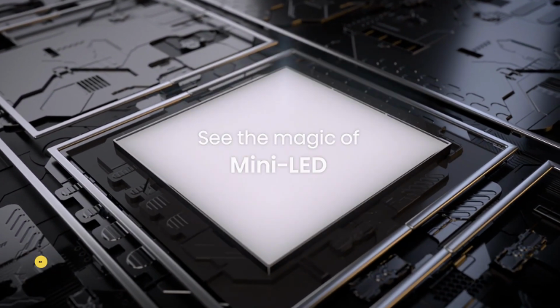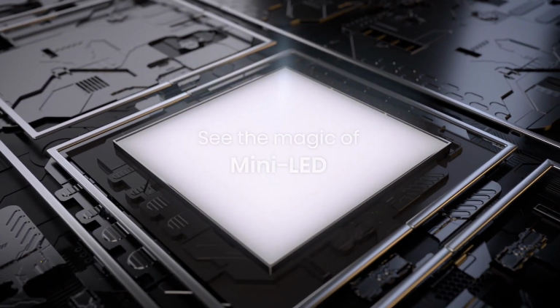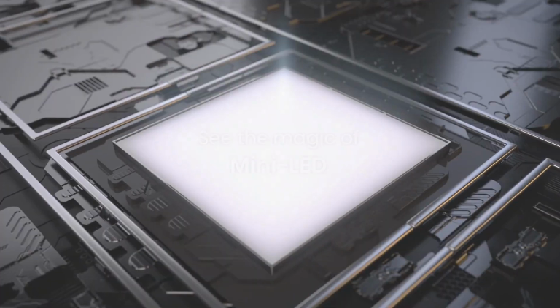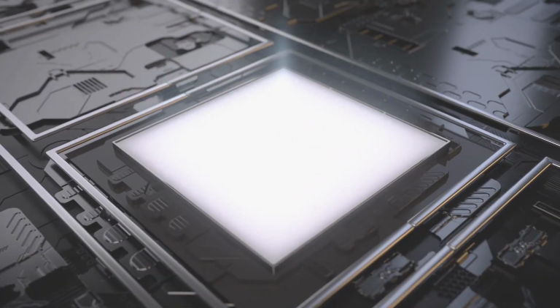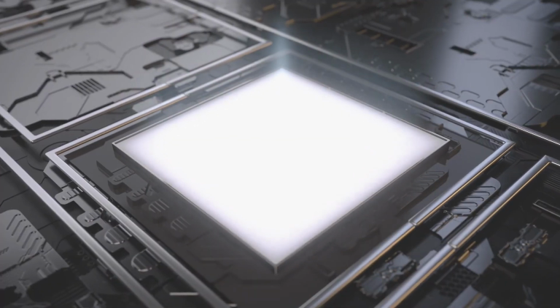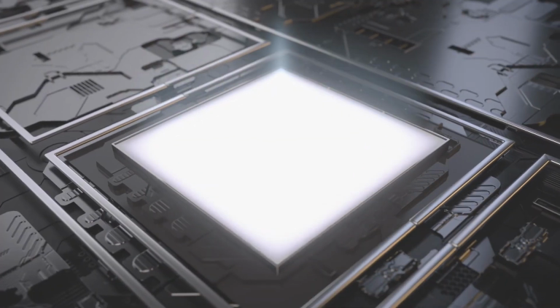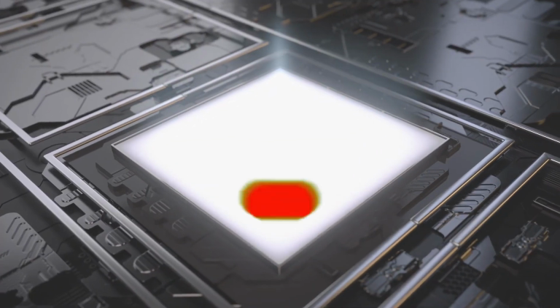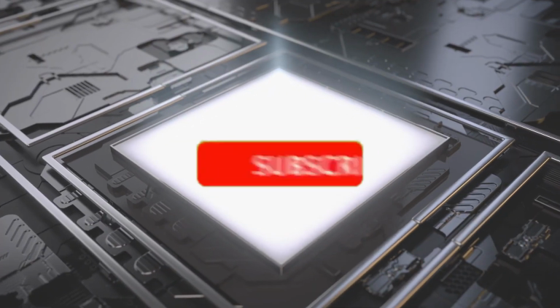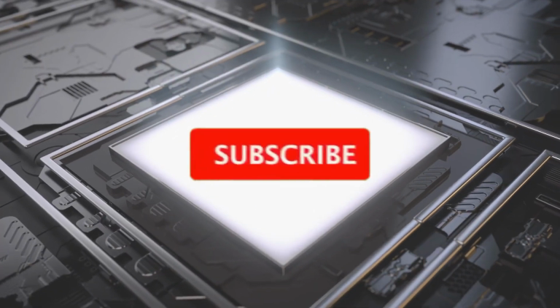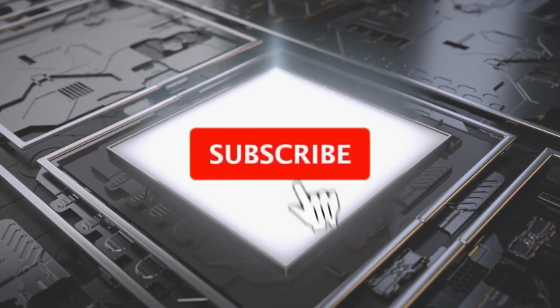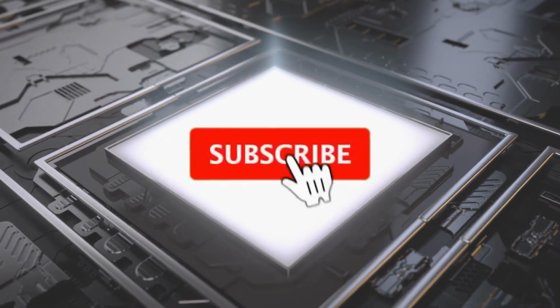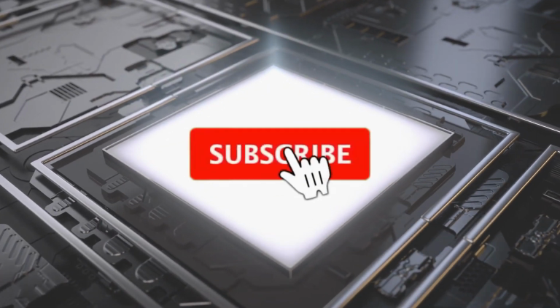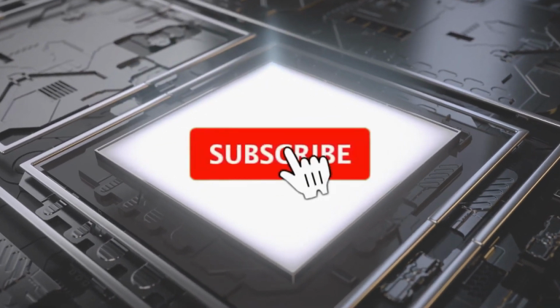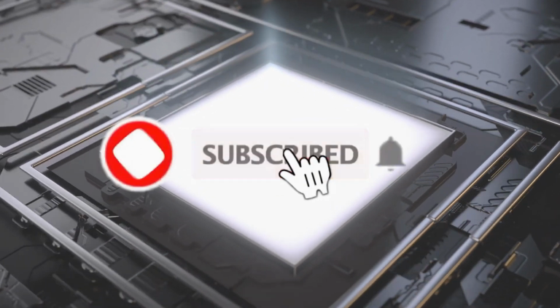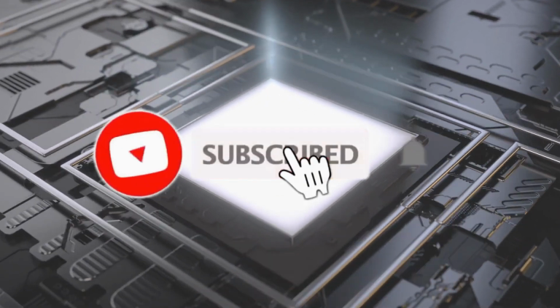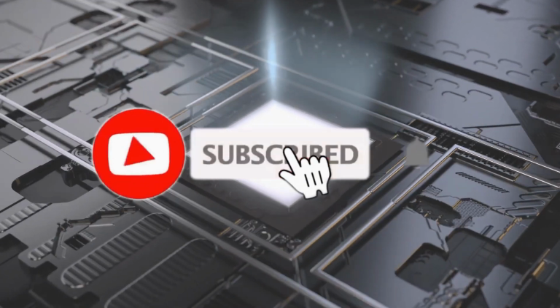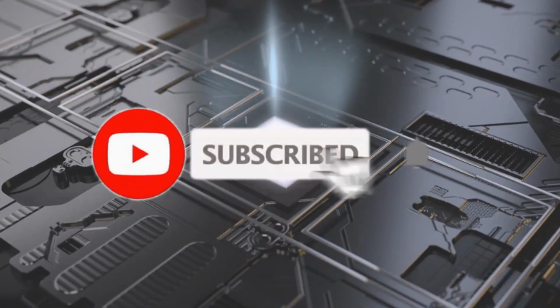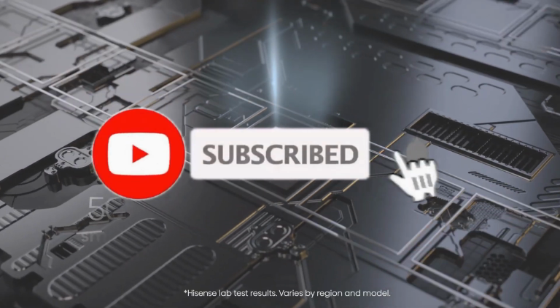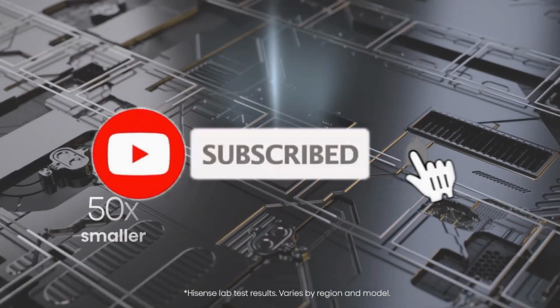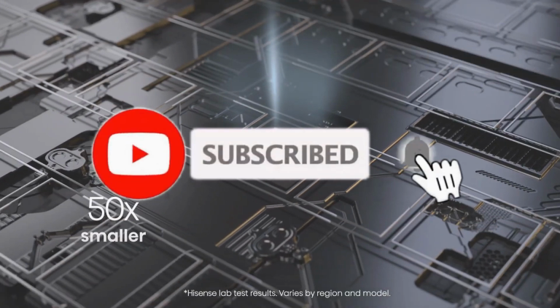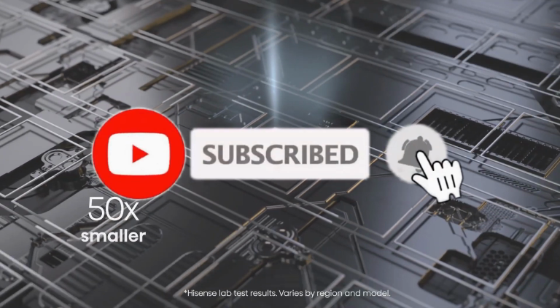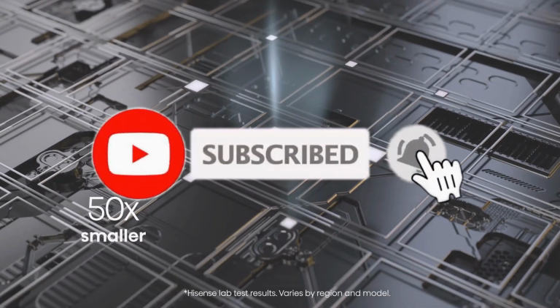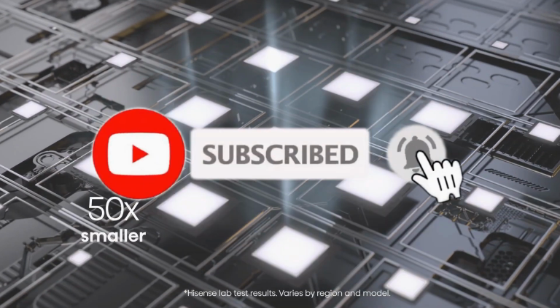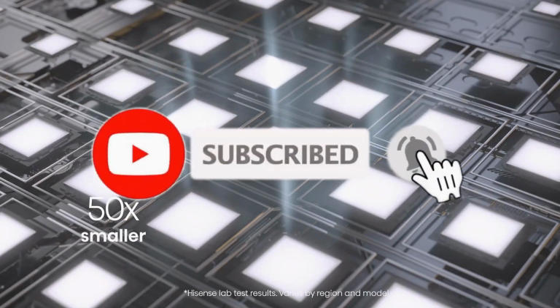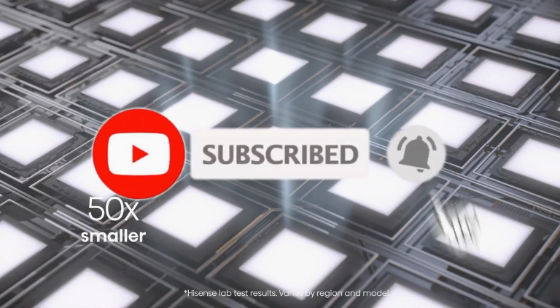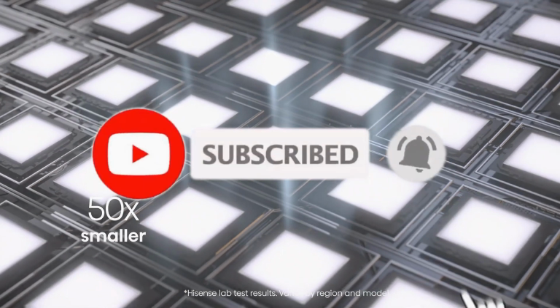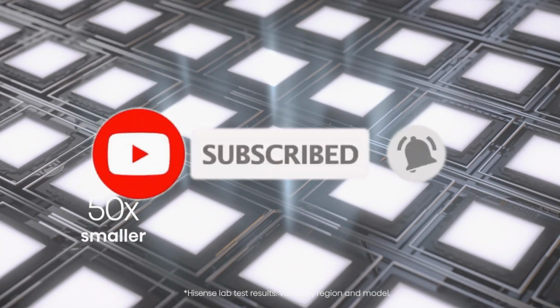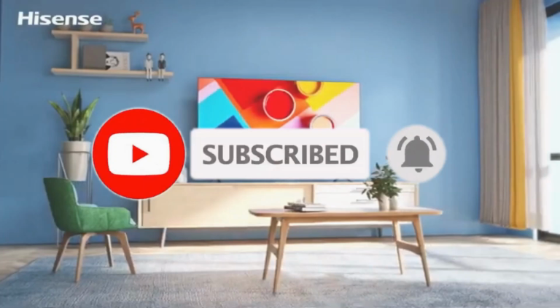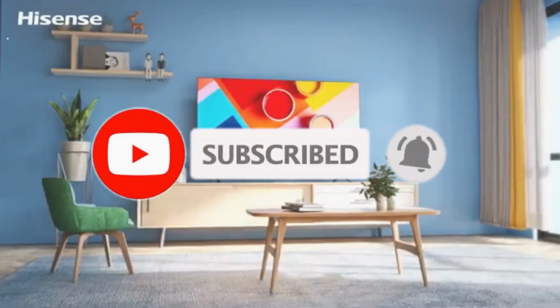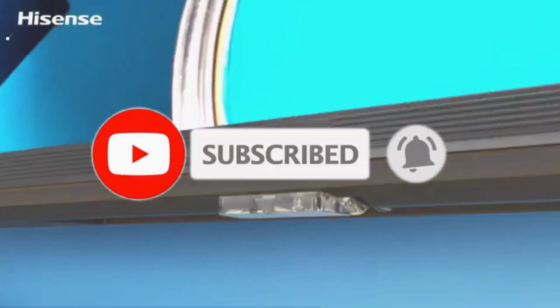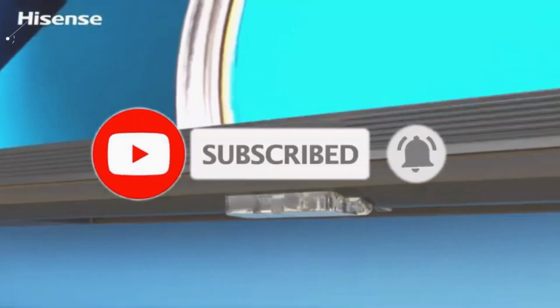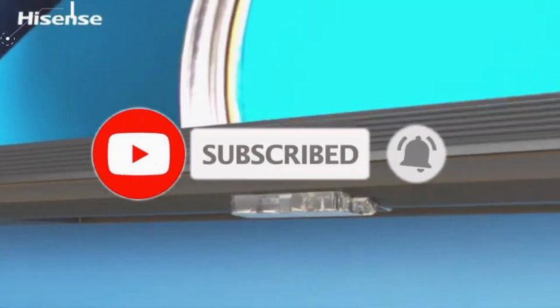Like the video, comment, don't forget to subscribe, and let's get started.